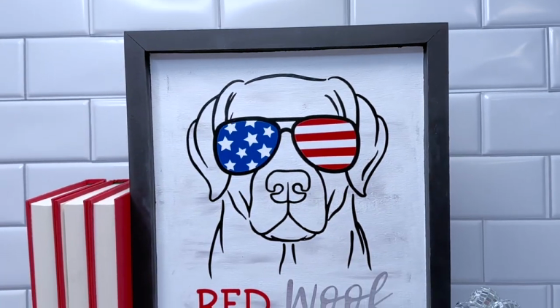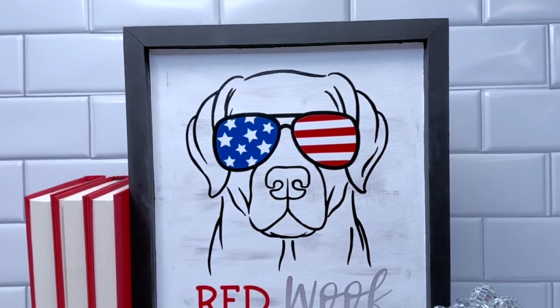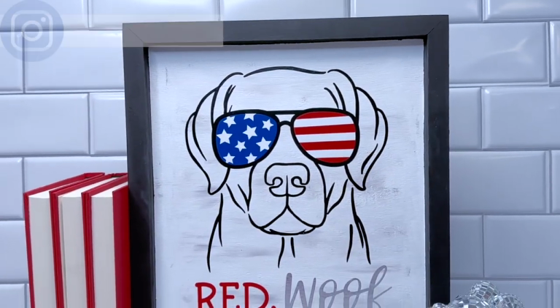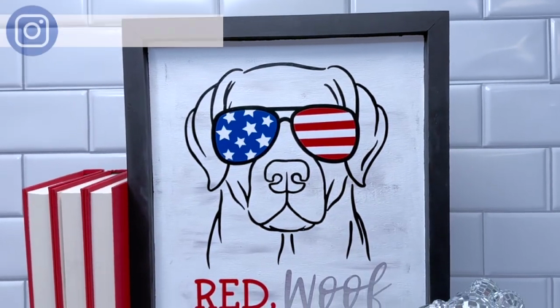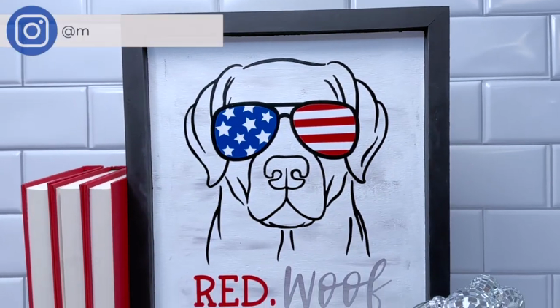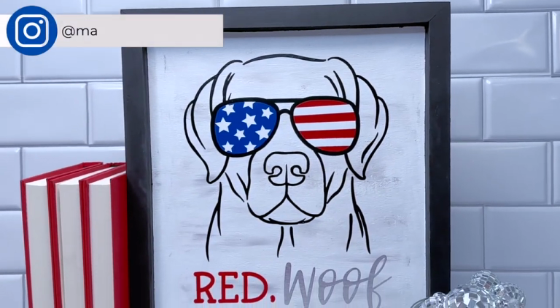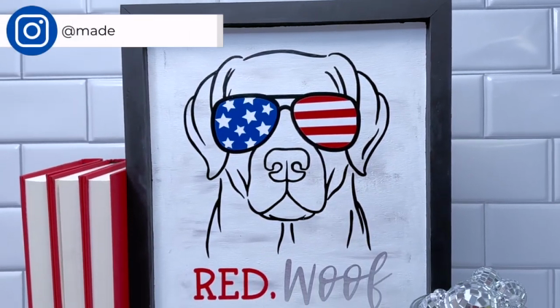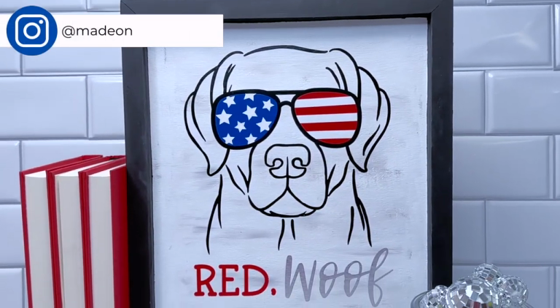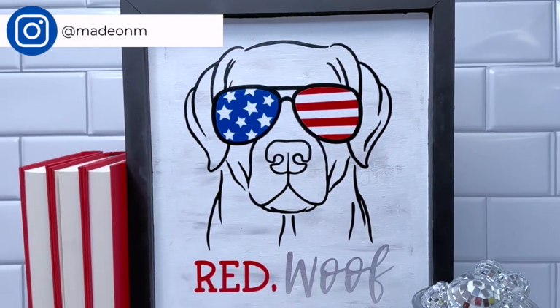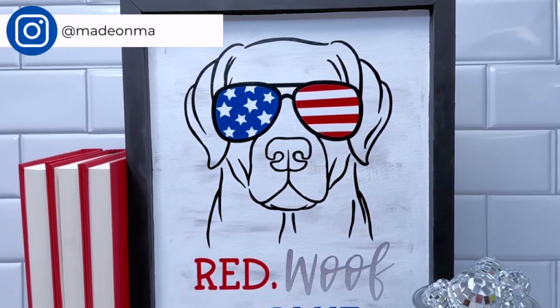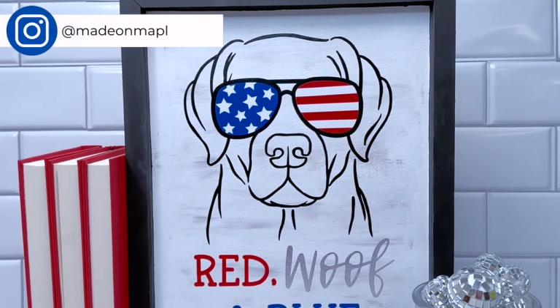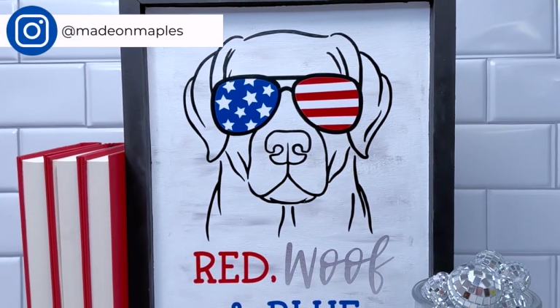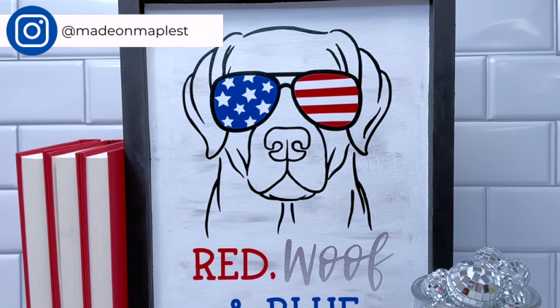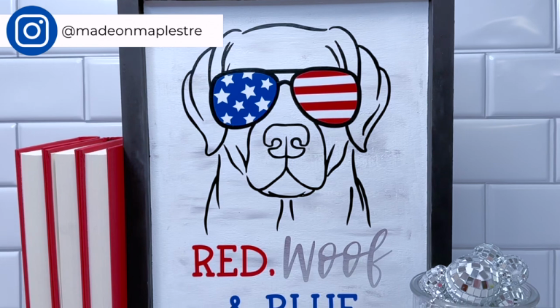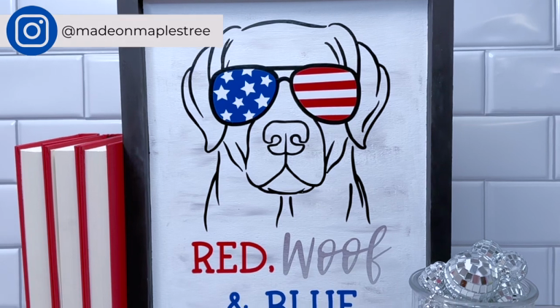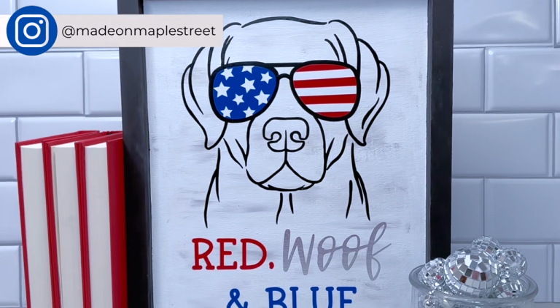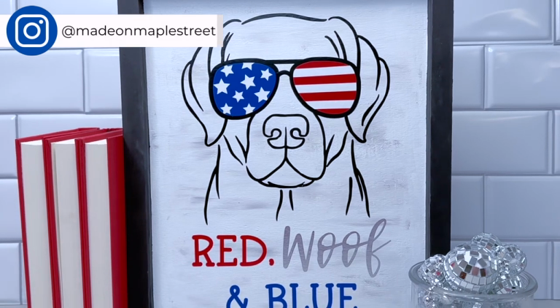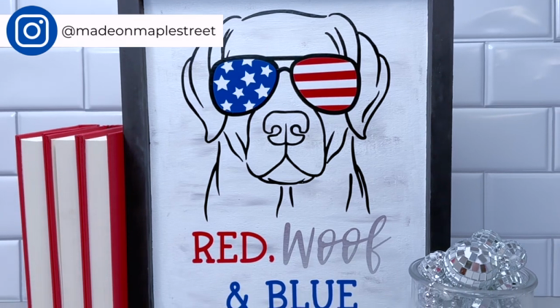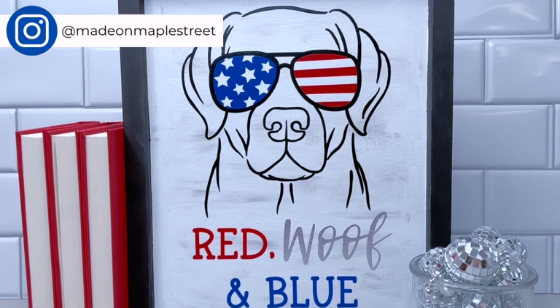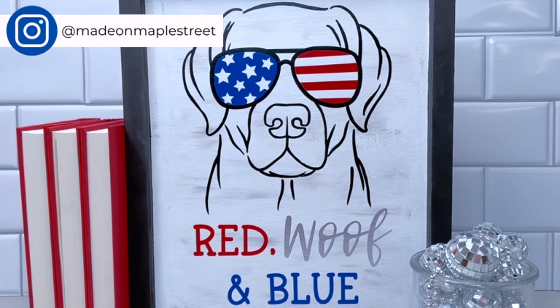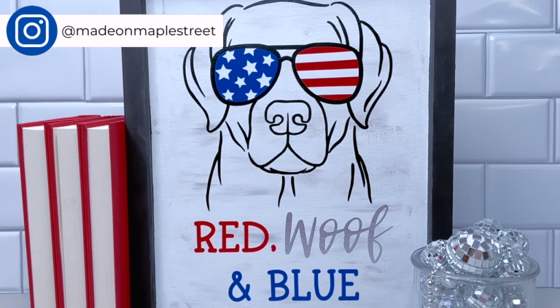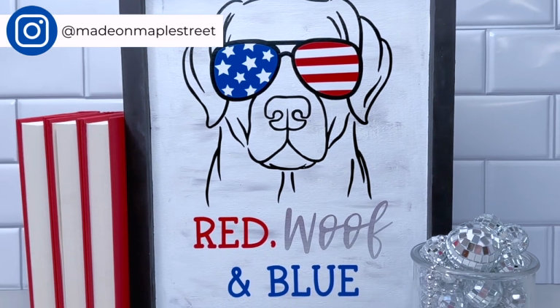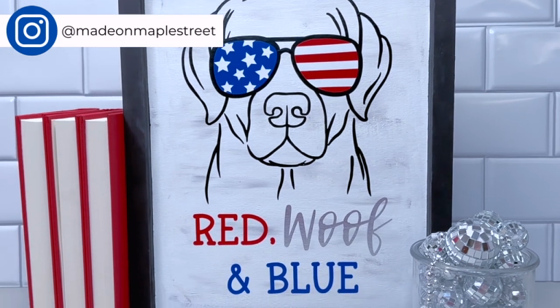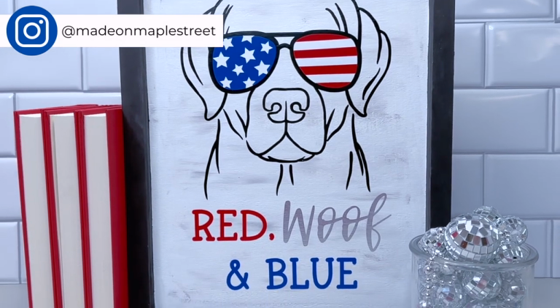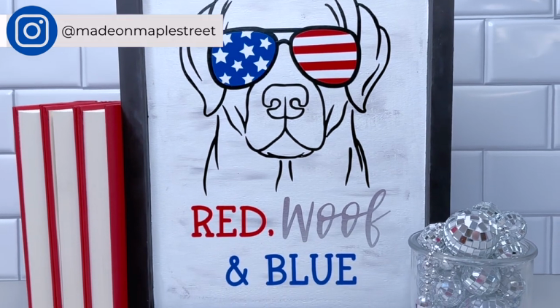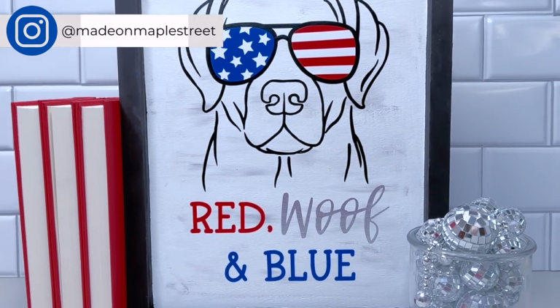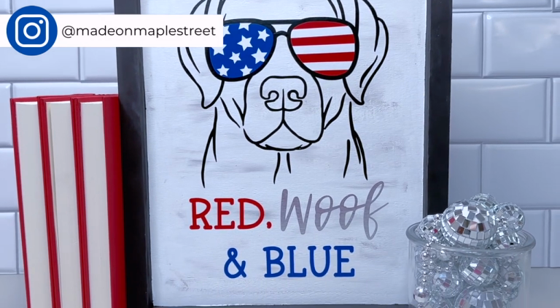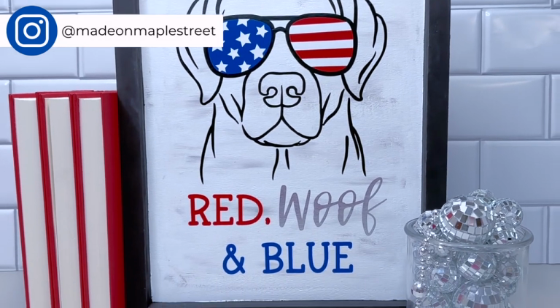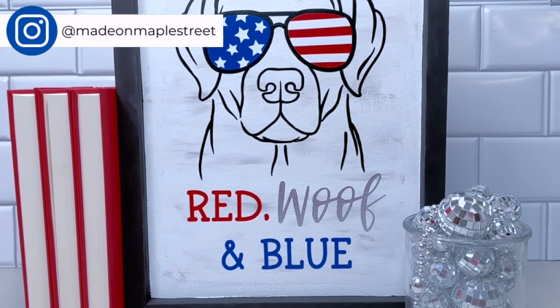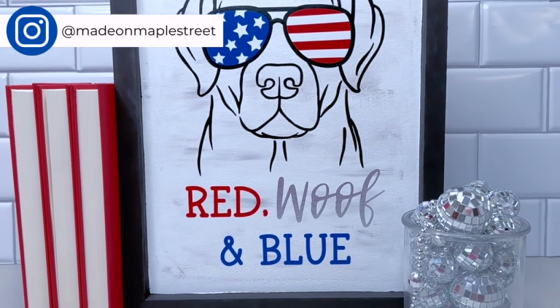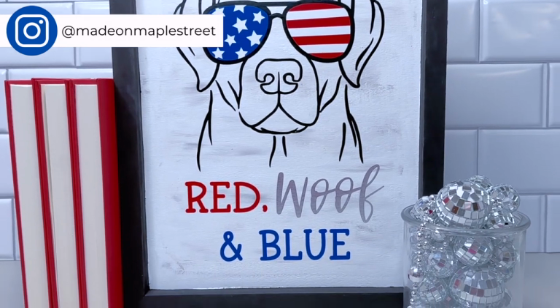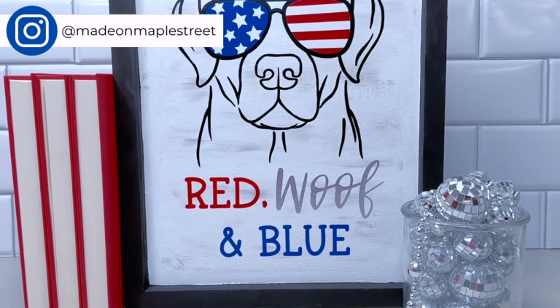Are you on Instagram? I'd love to connect with you there. Come find me at Made on Maple Street.